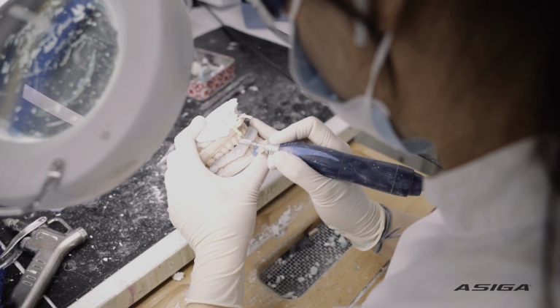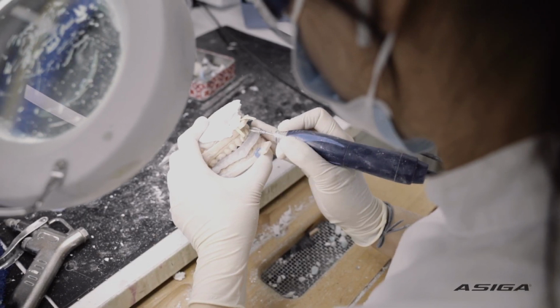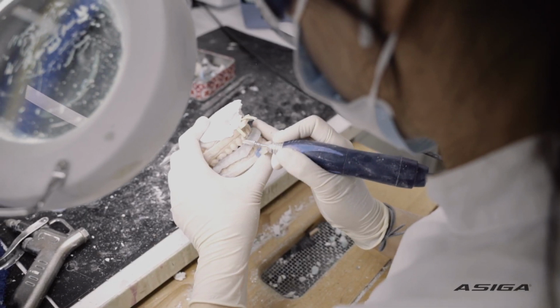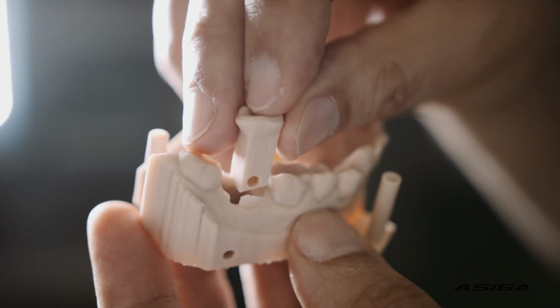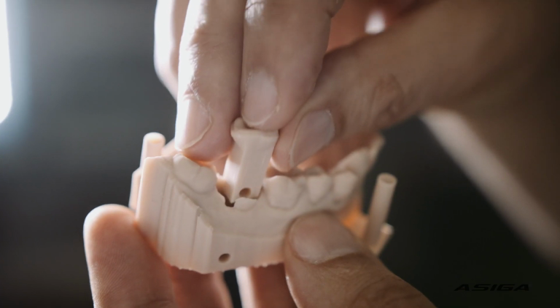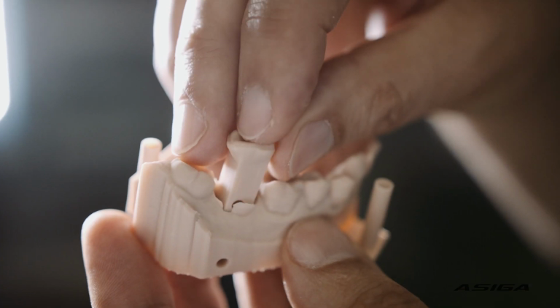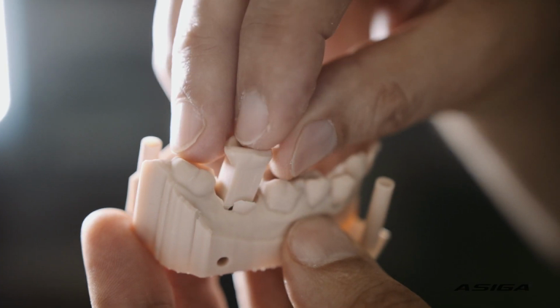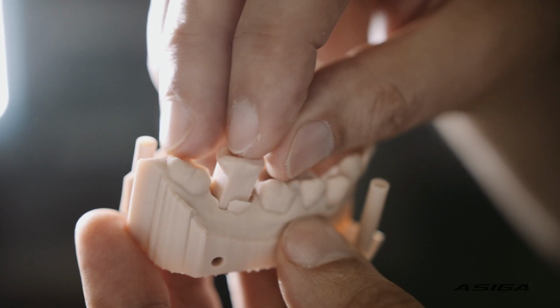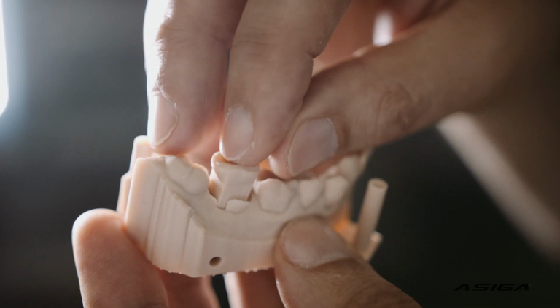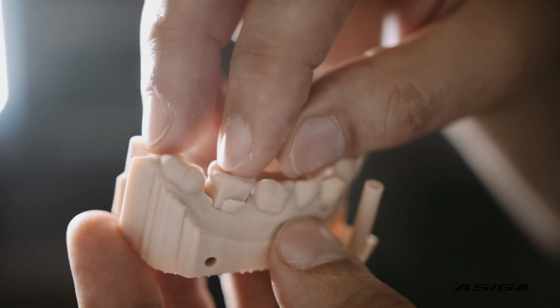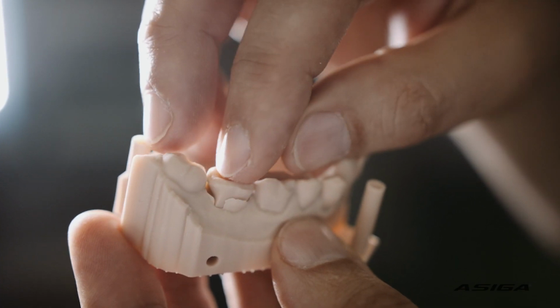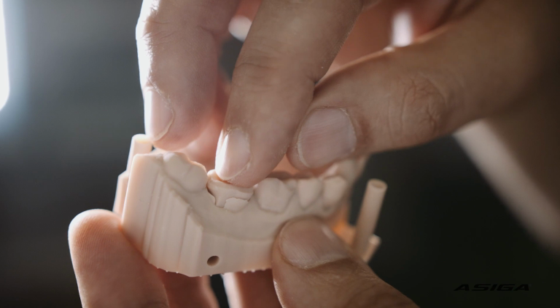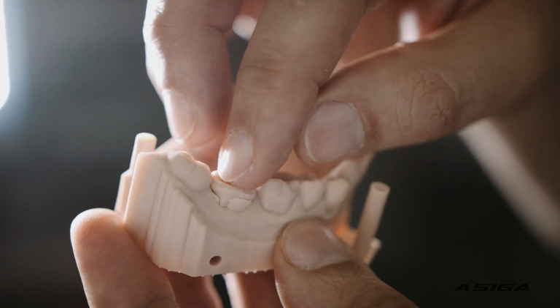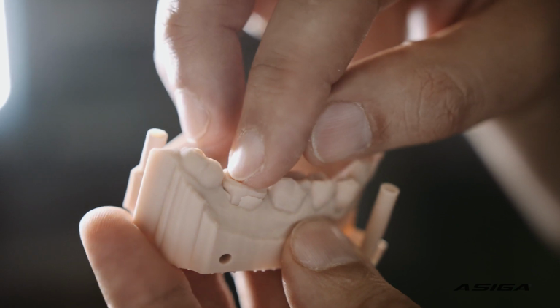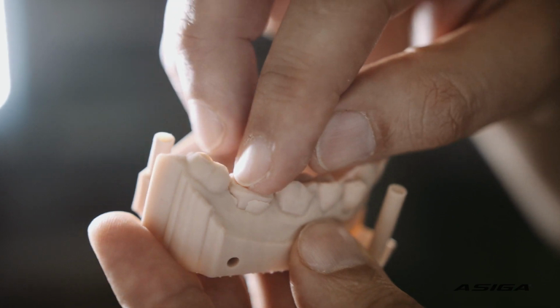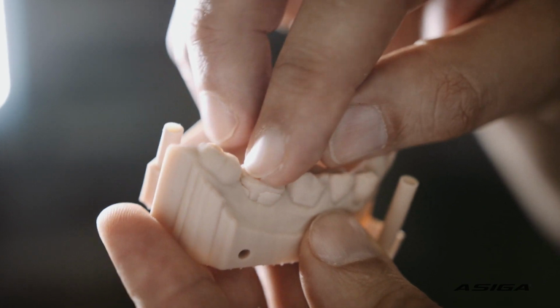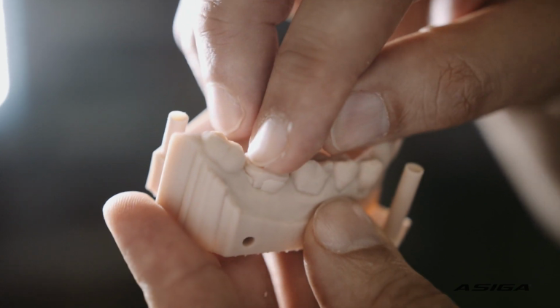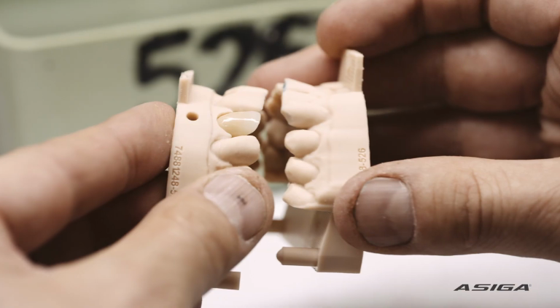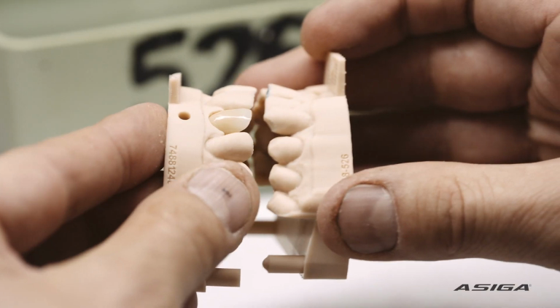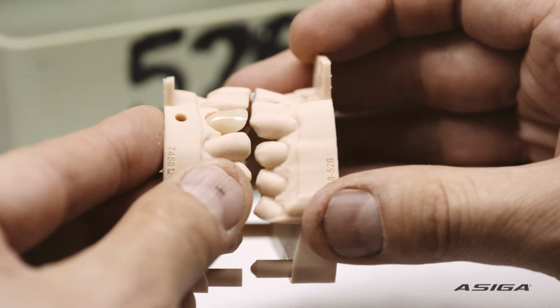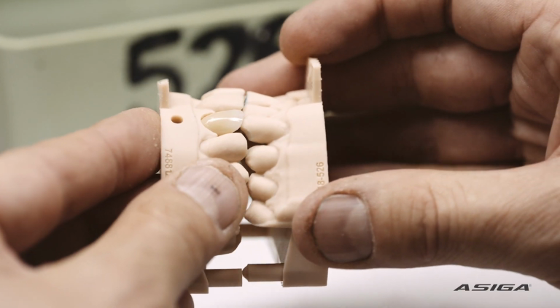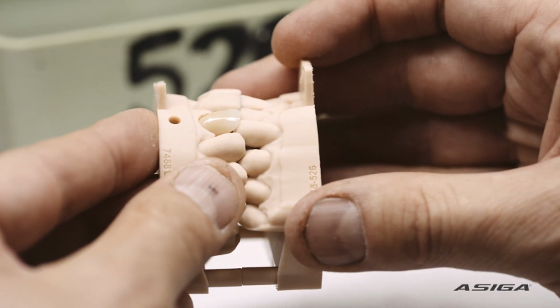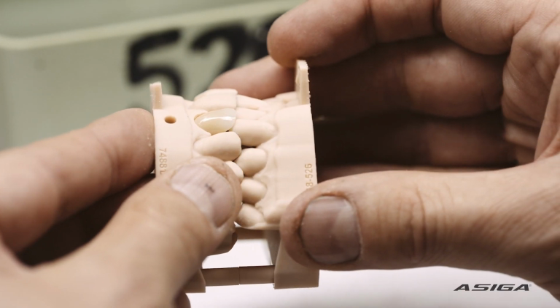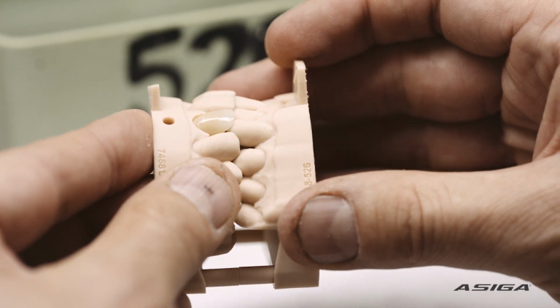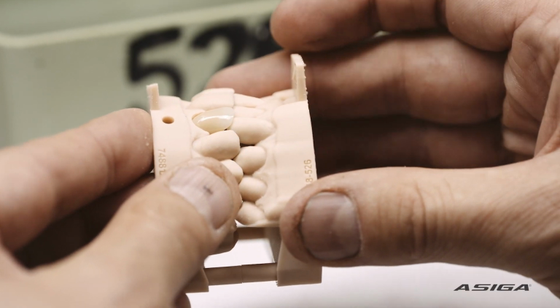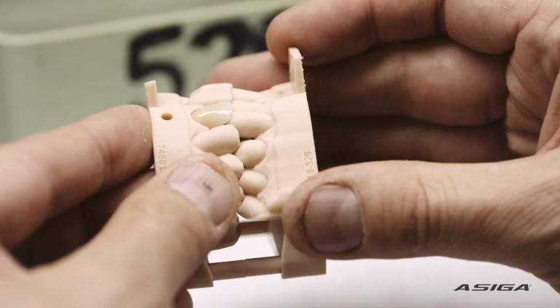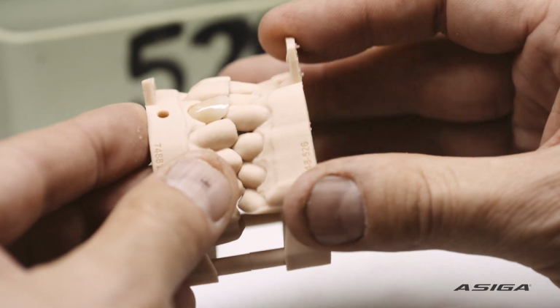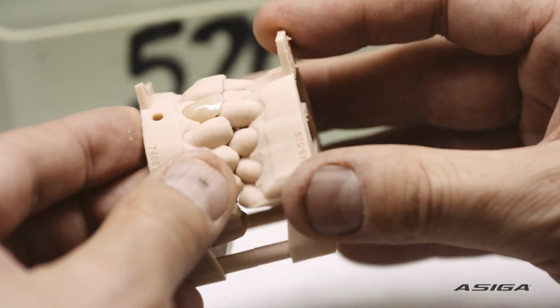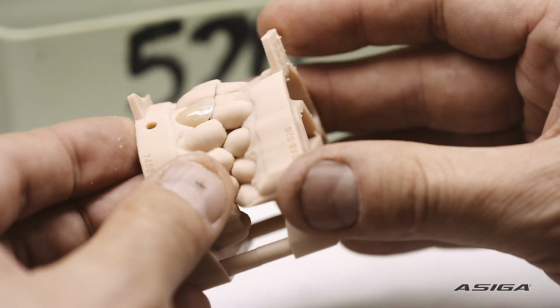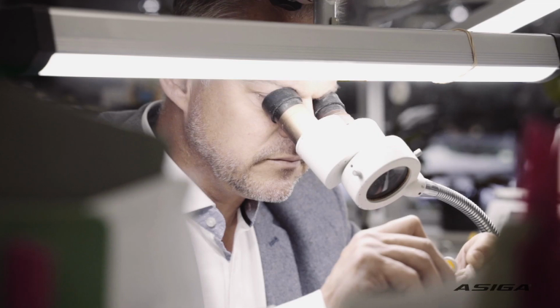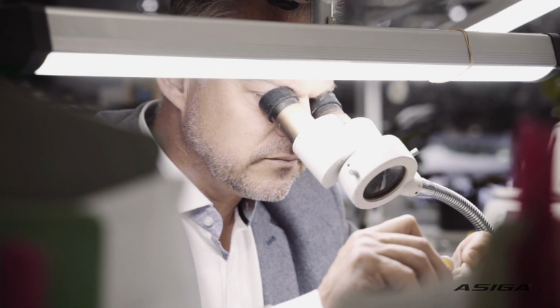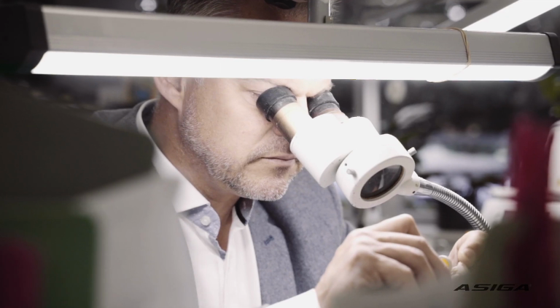The fit of the die into the model needs to be perfect. No movement — we're talking microns now, or thousandths of a millimetre.